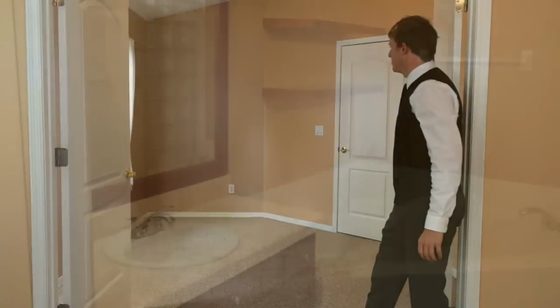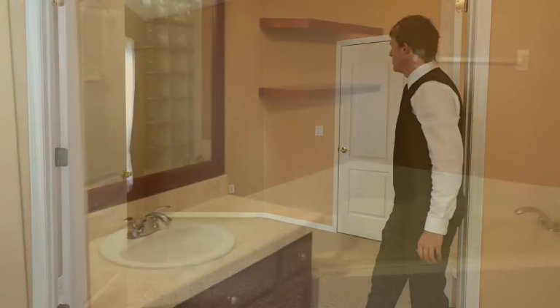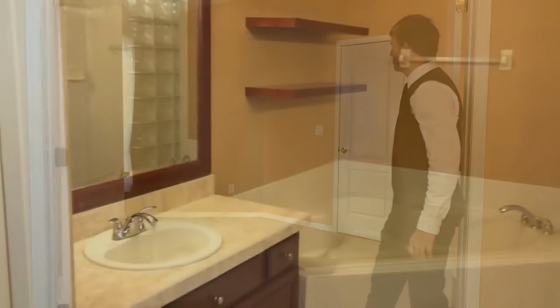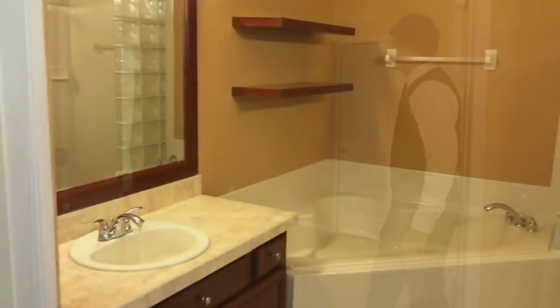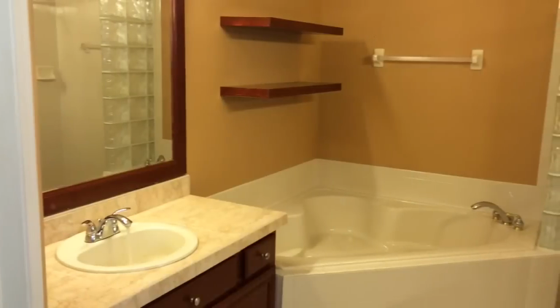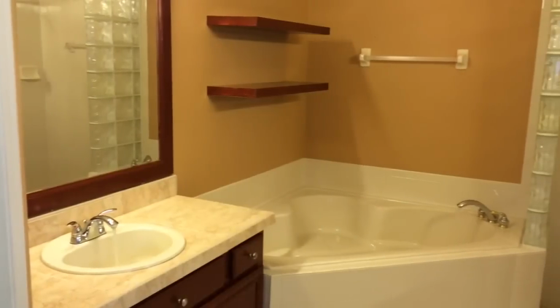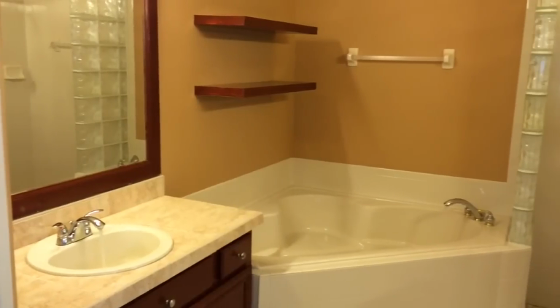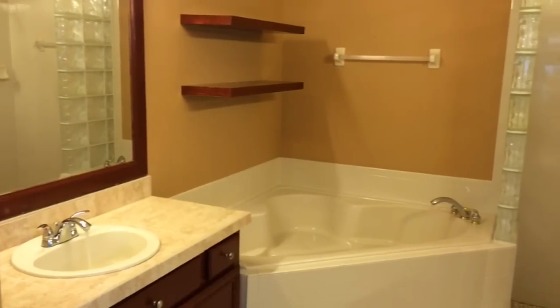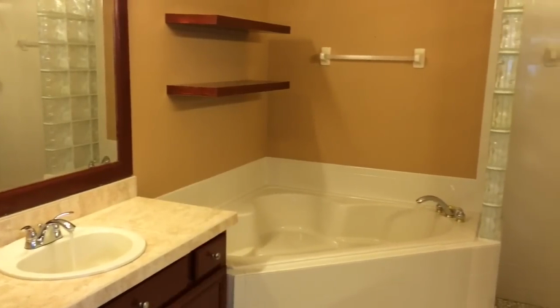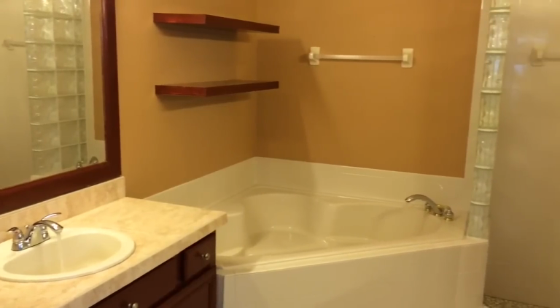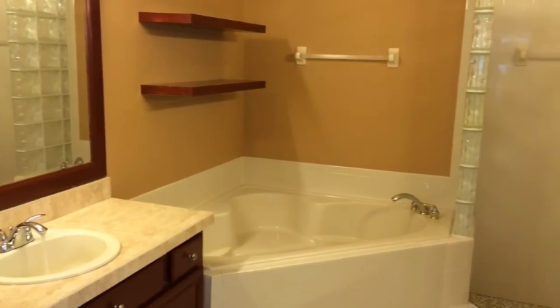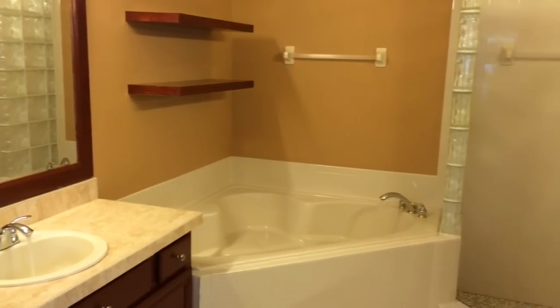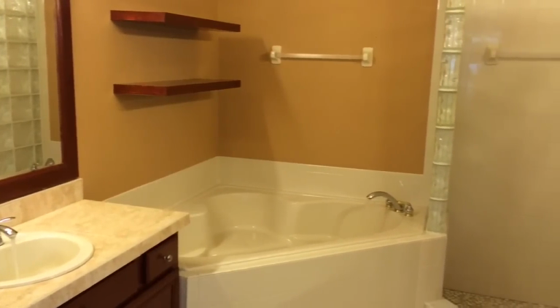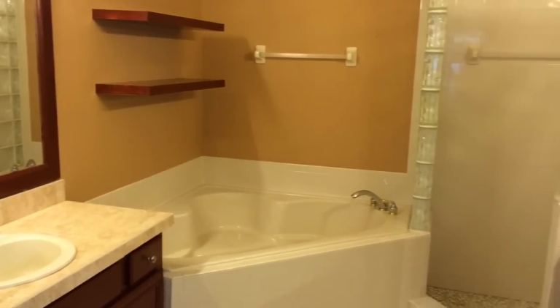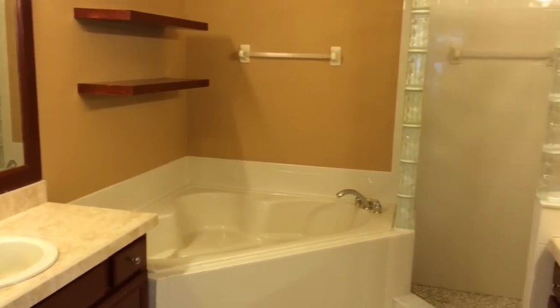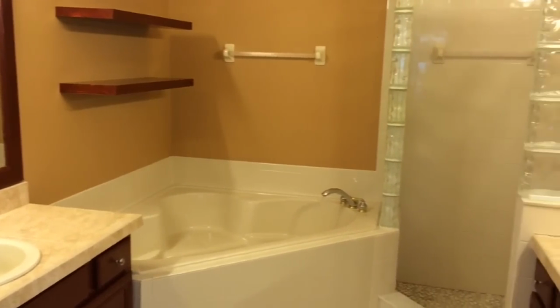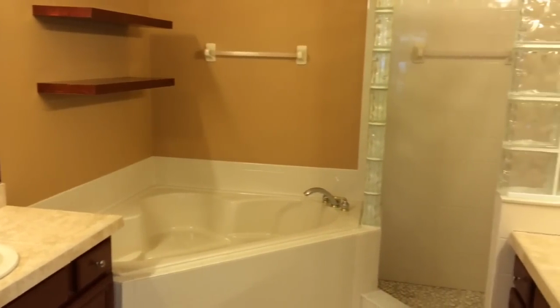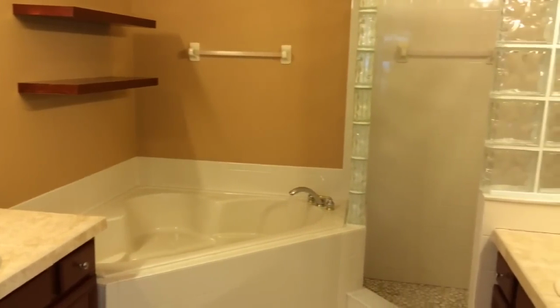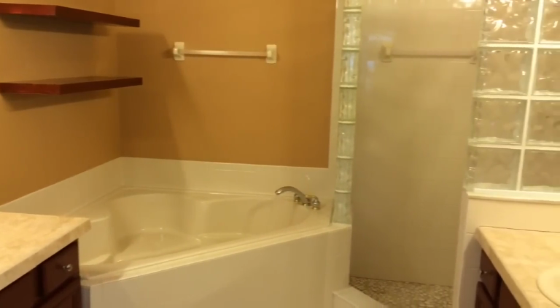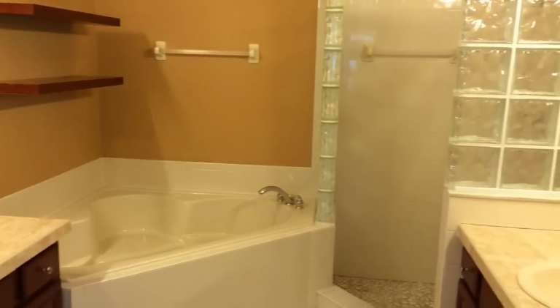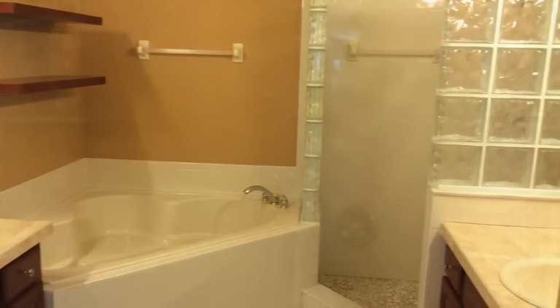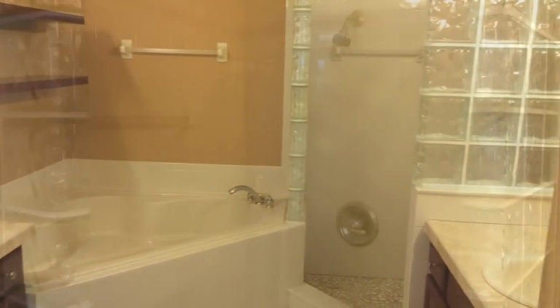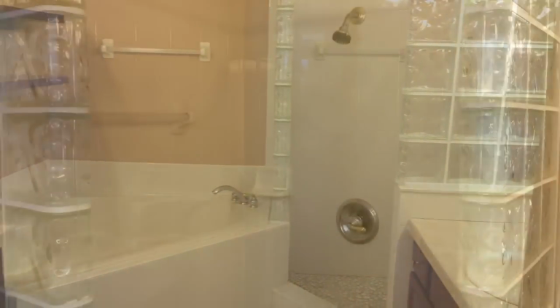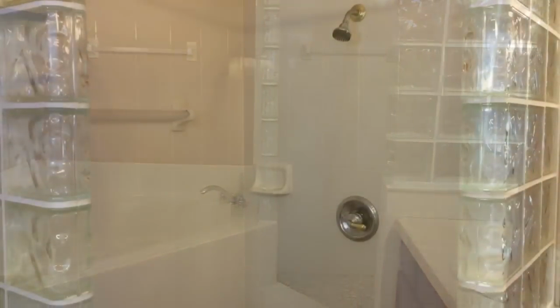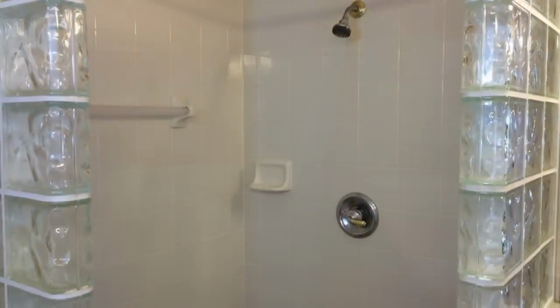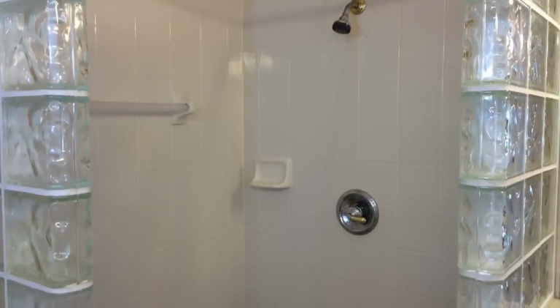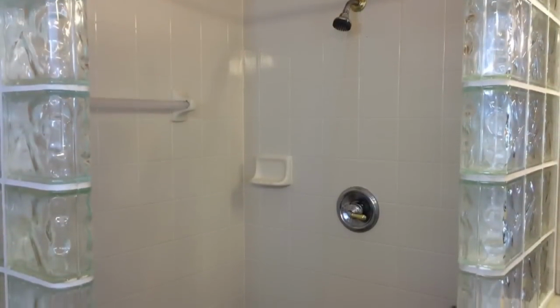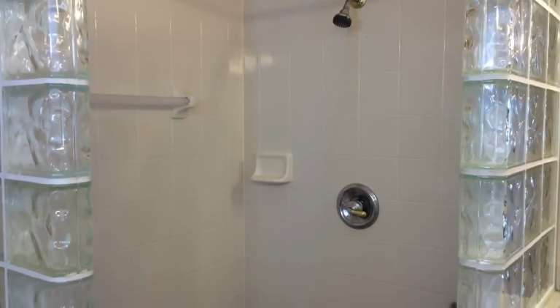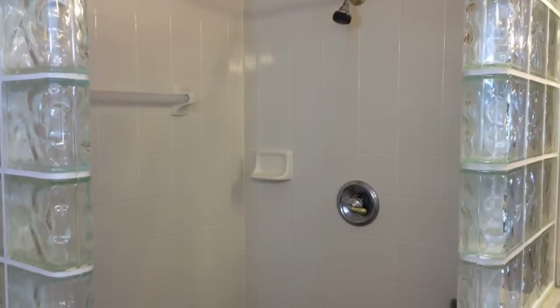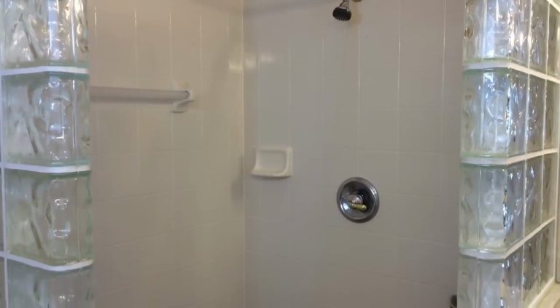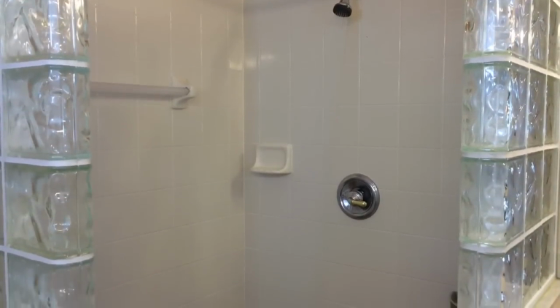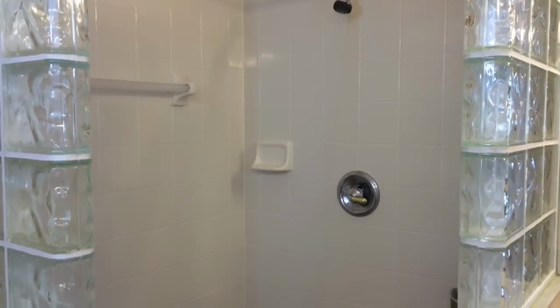The bathroom has his and her sinks, a corner tub, private commode, and all the amenities you could want.